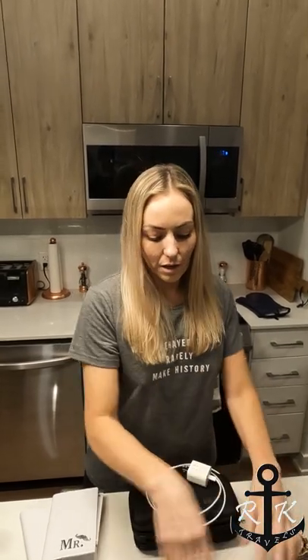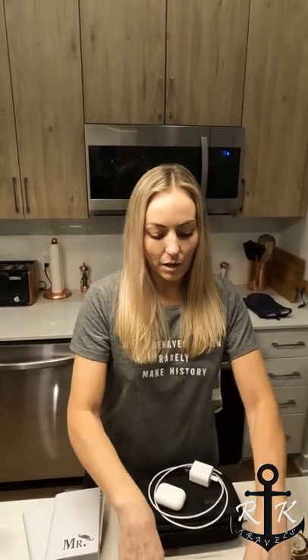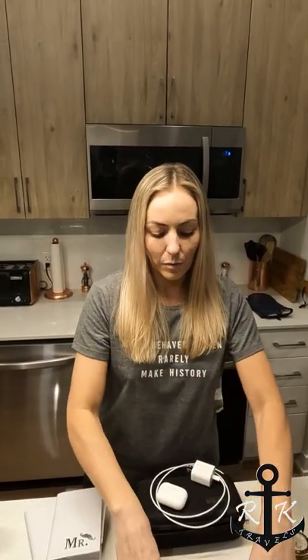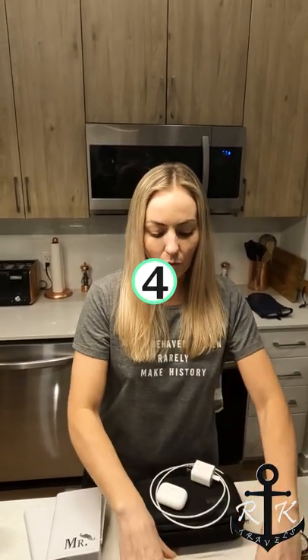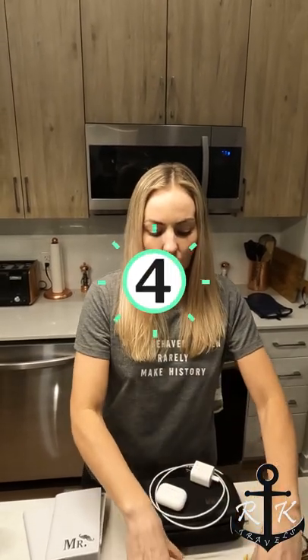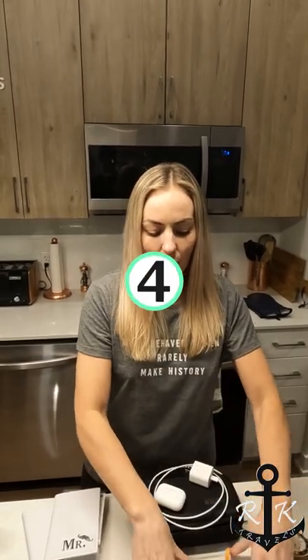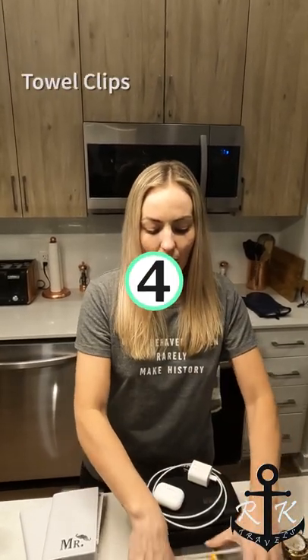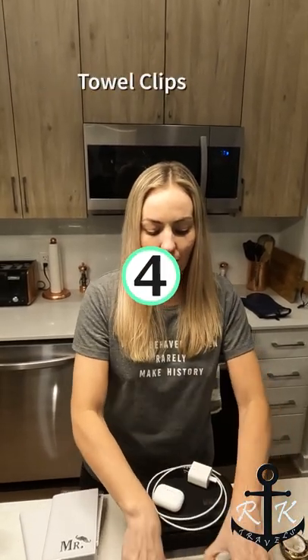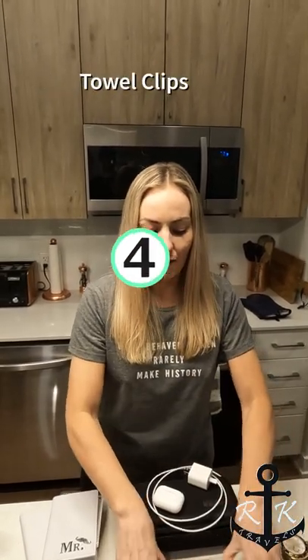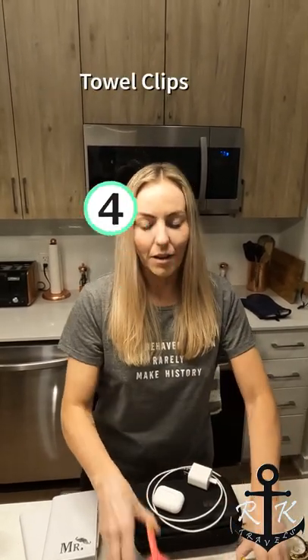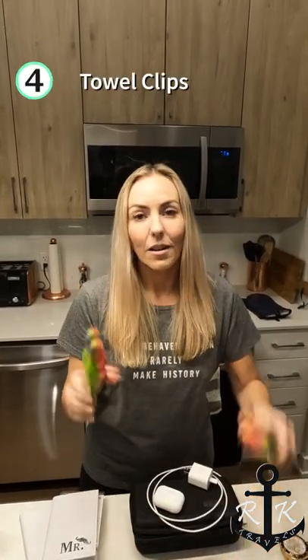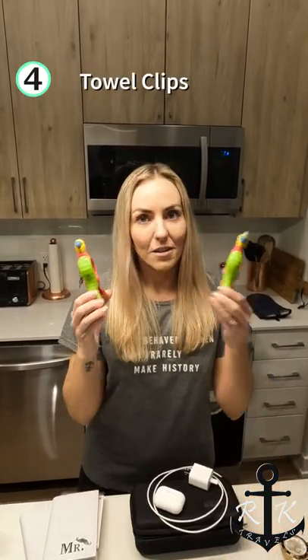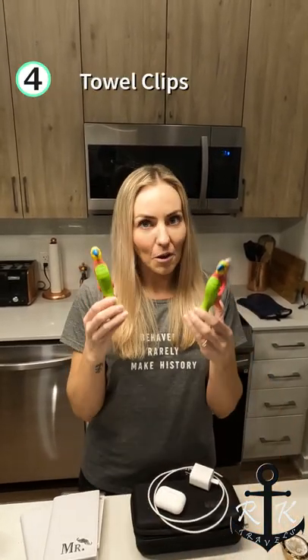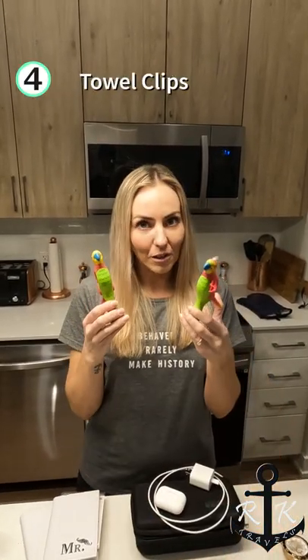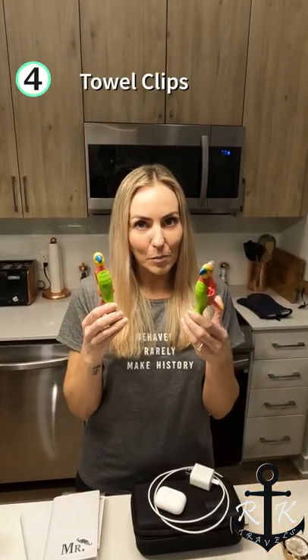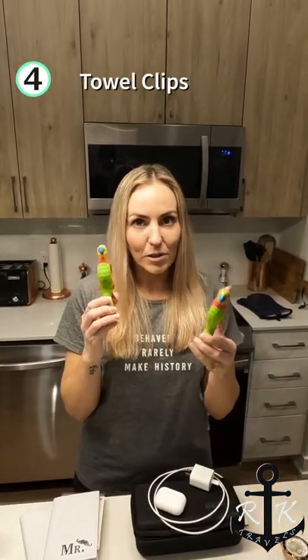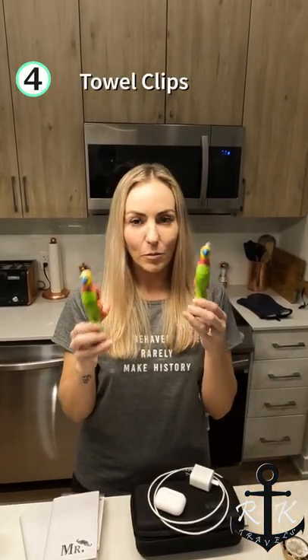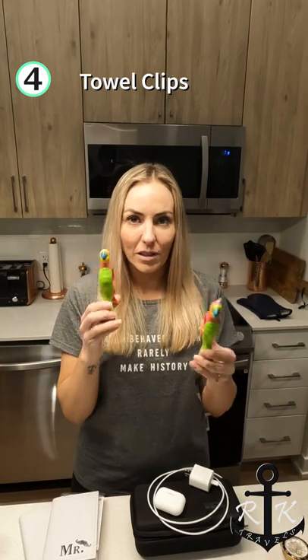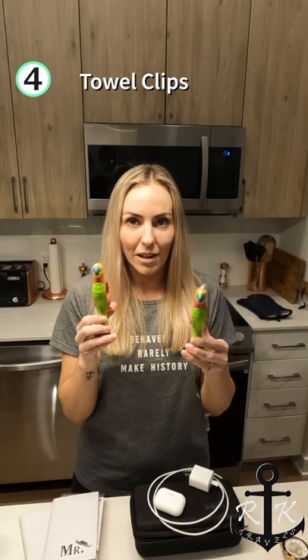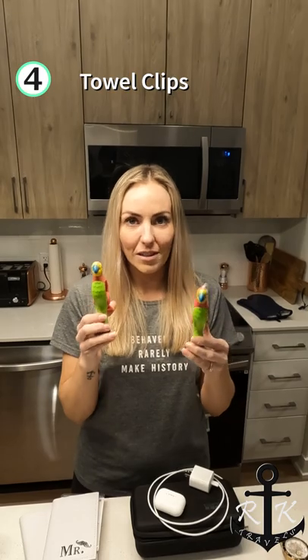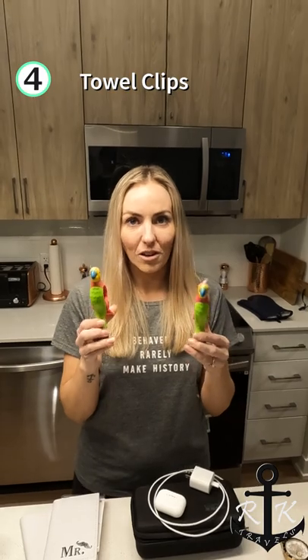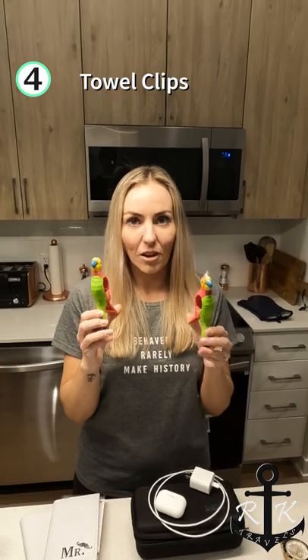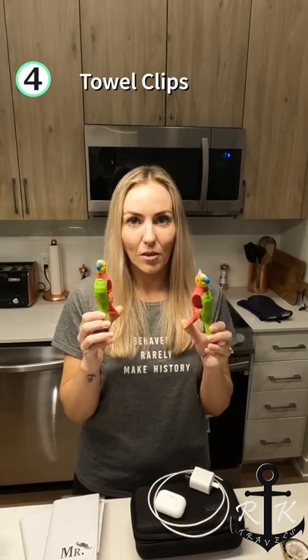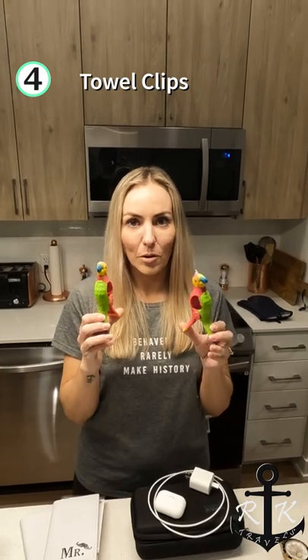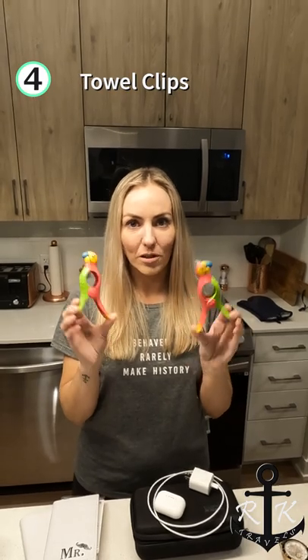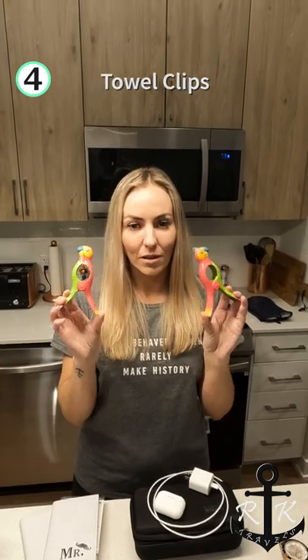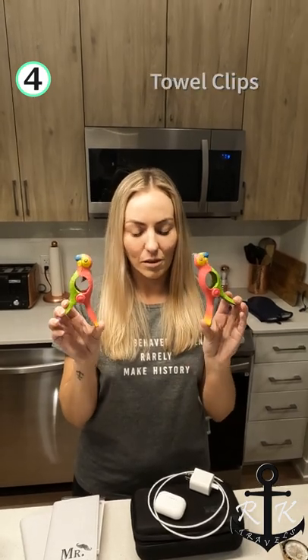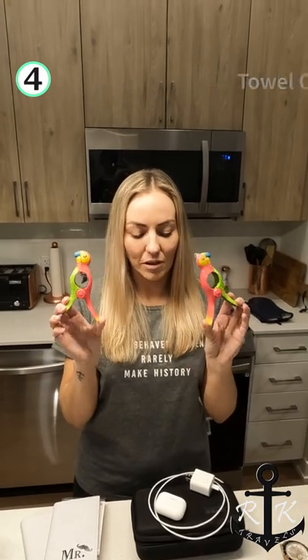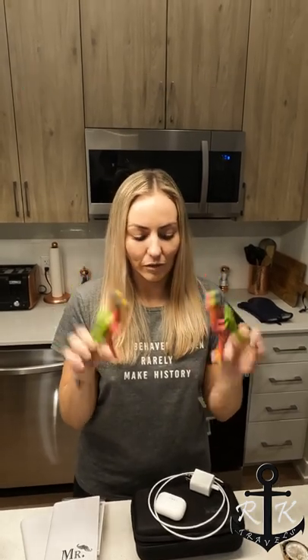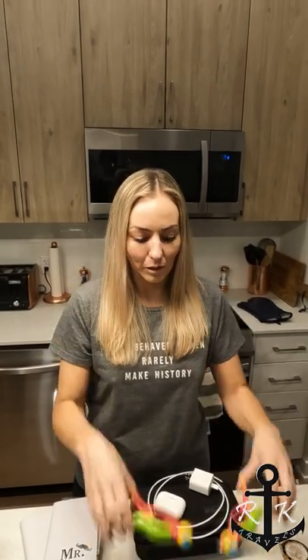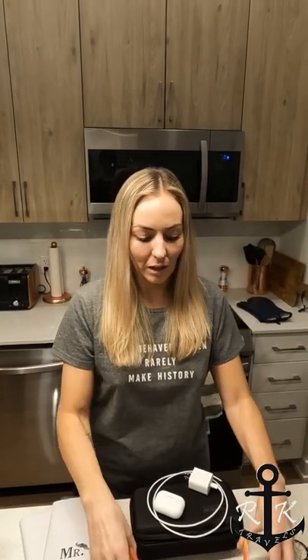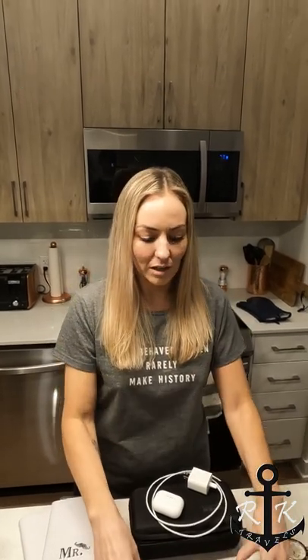Number four: towel clips. Windy days on the boat — these will definitely come in handy.